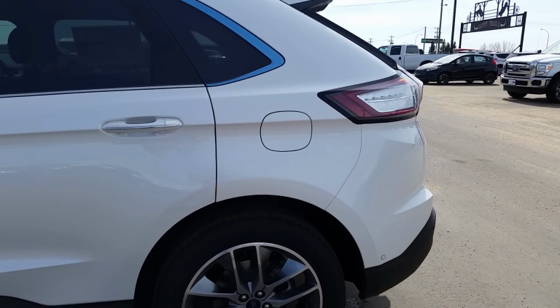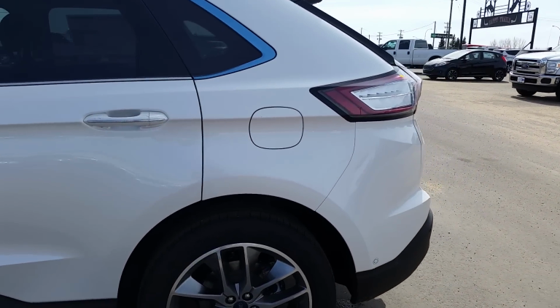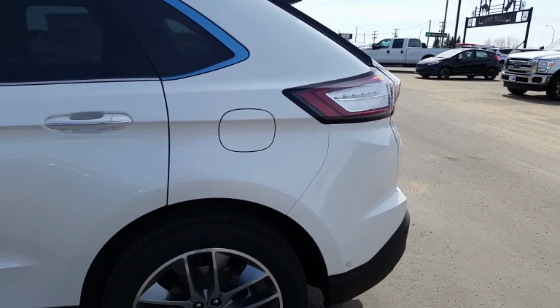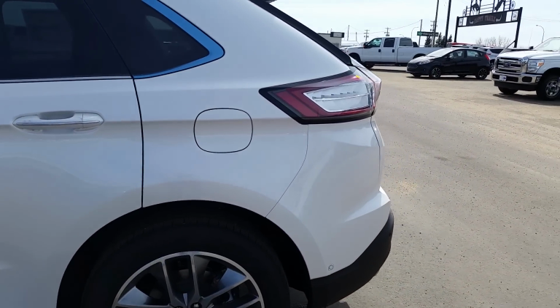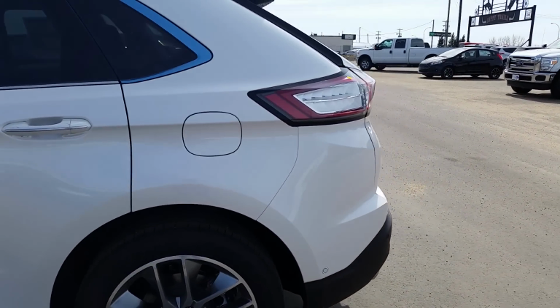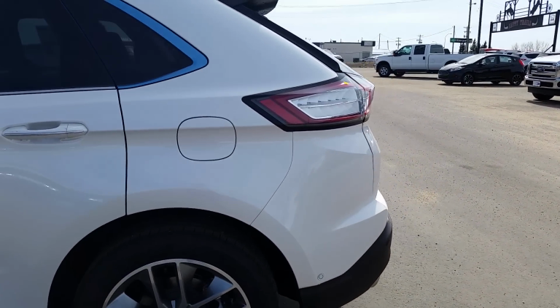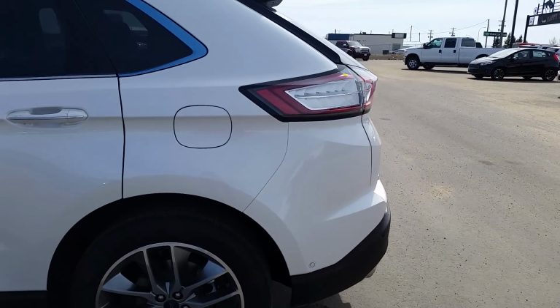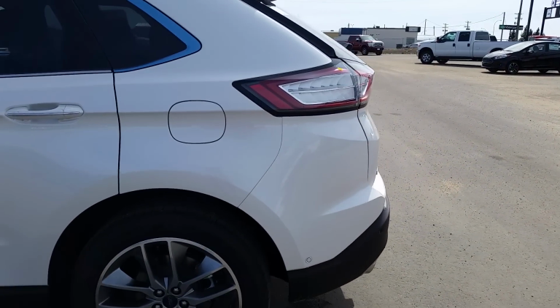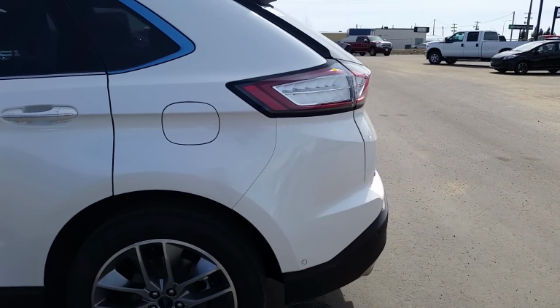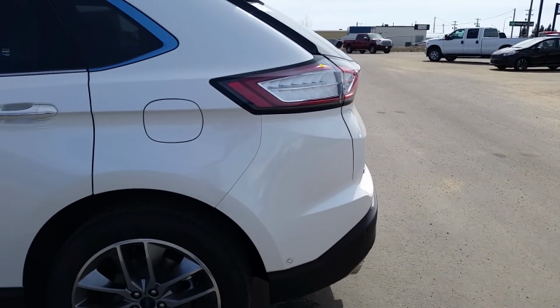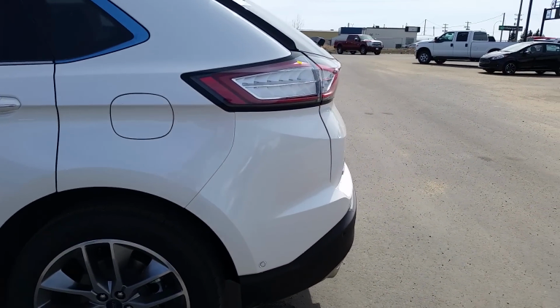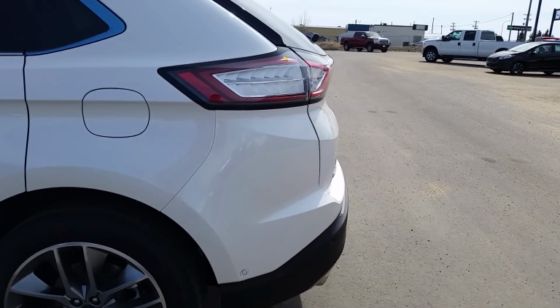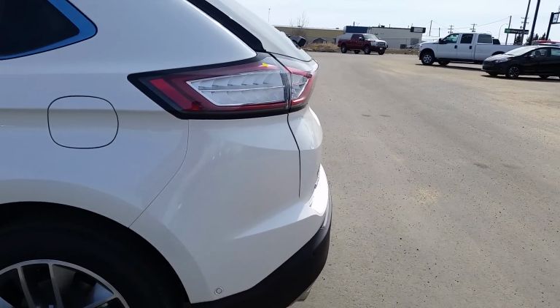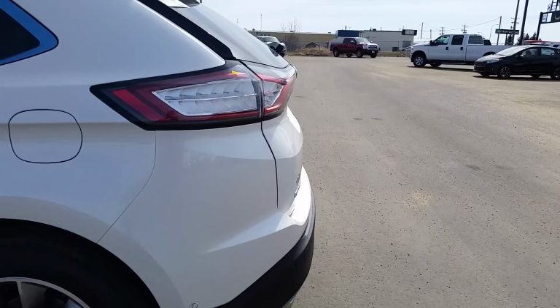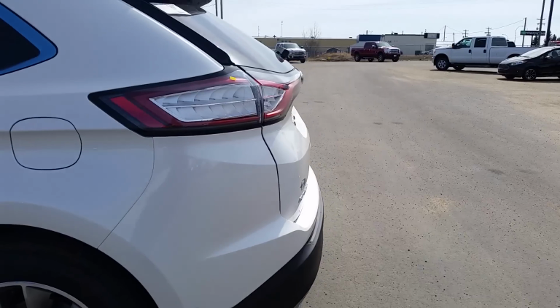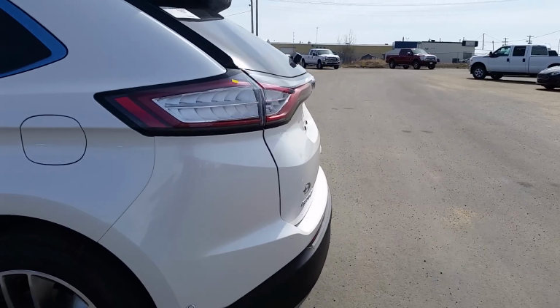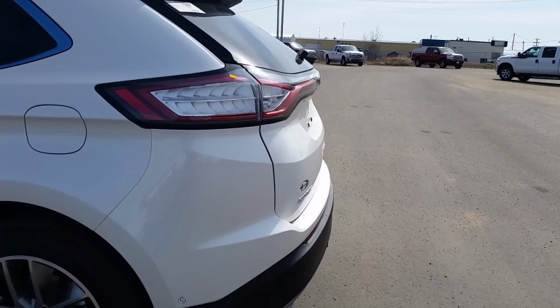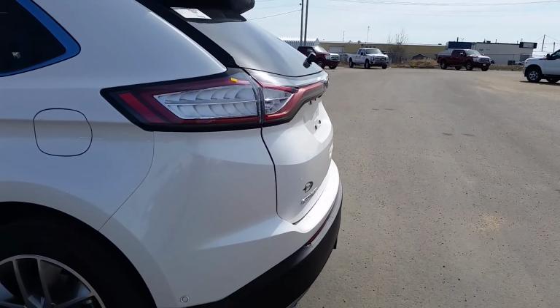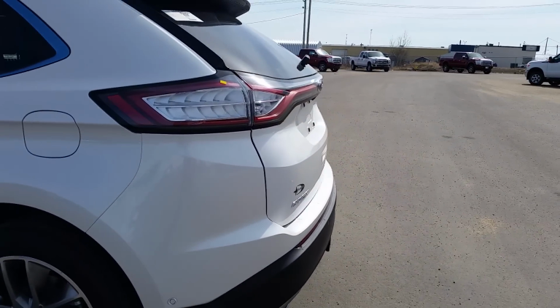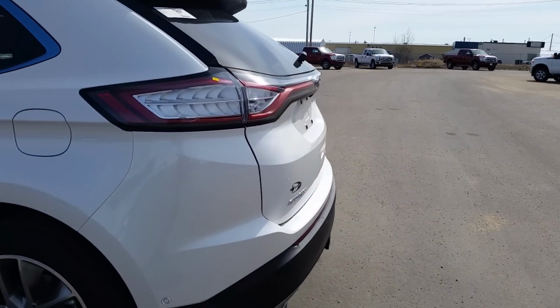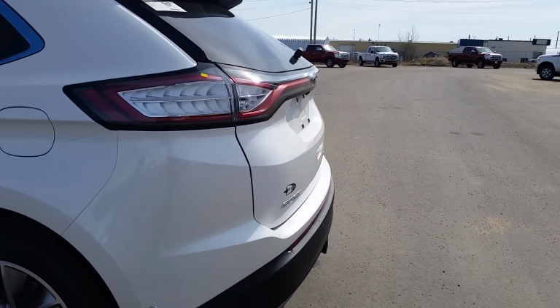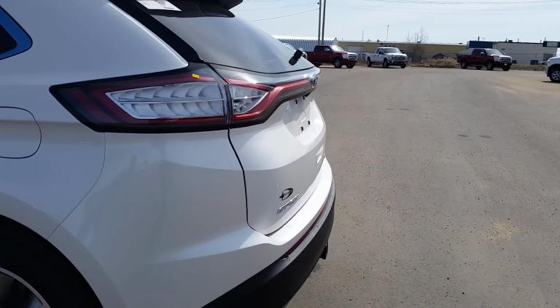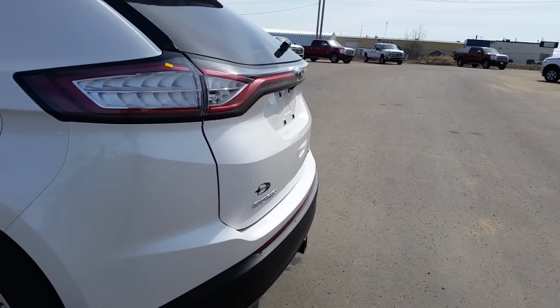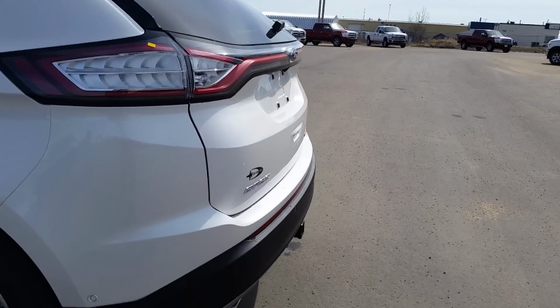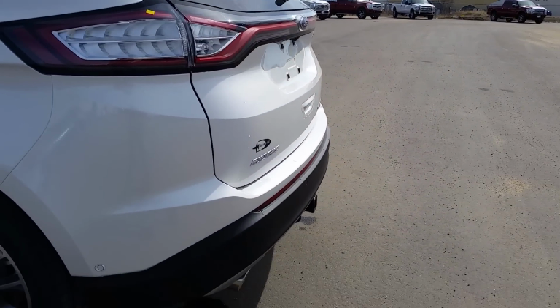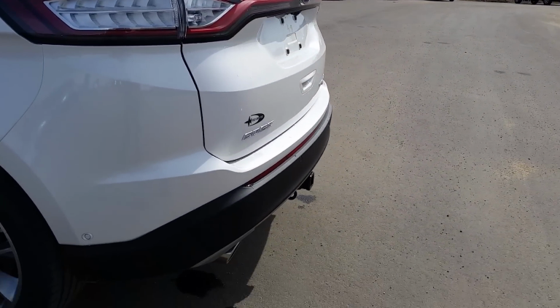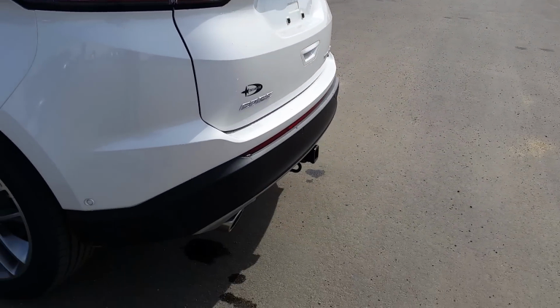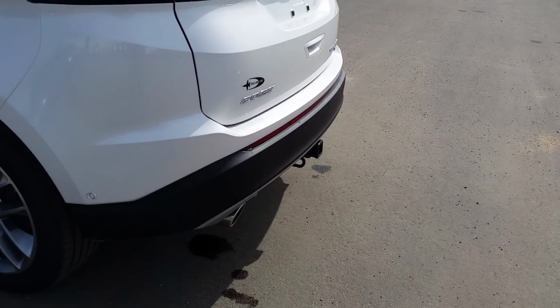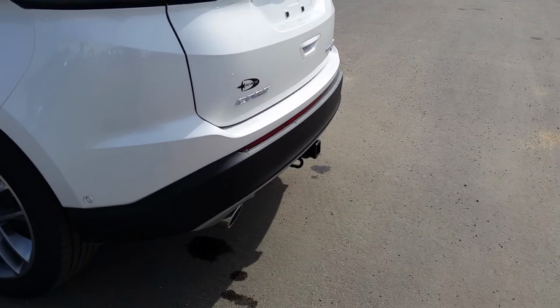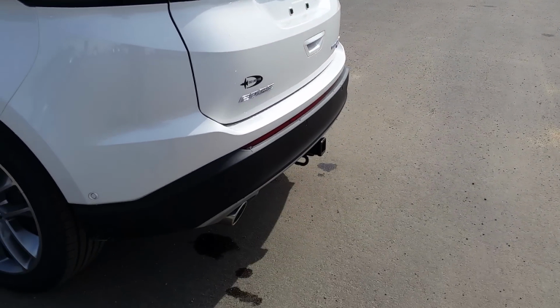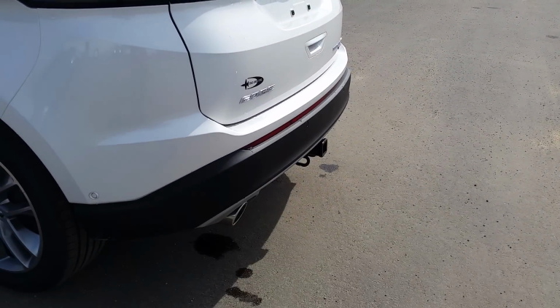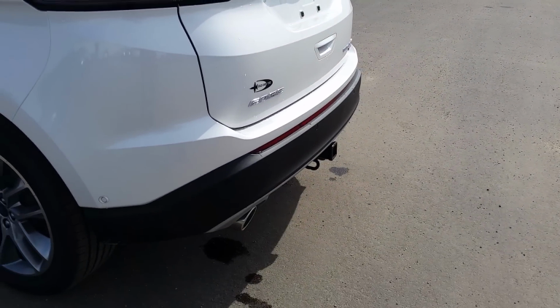It's got blind spot monitoring. On the back you'll see the power liftgate and trailer hitch as well.